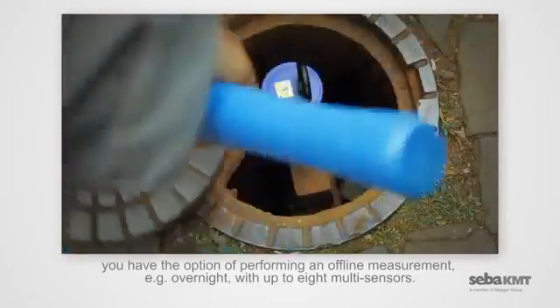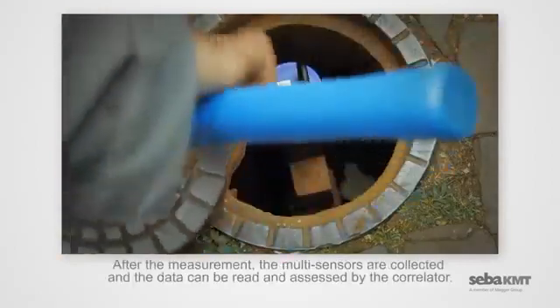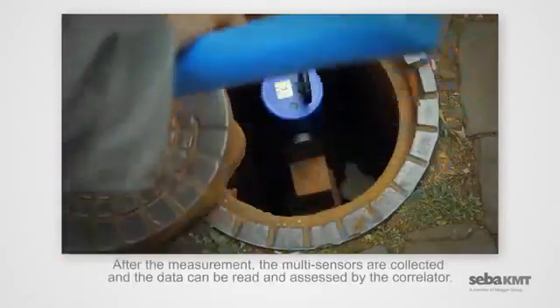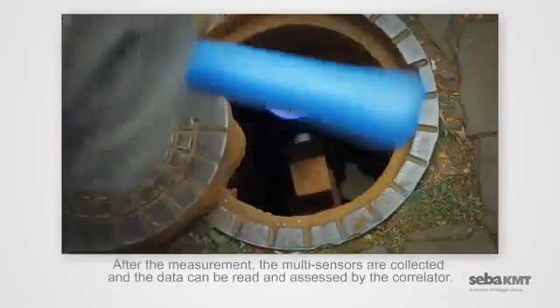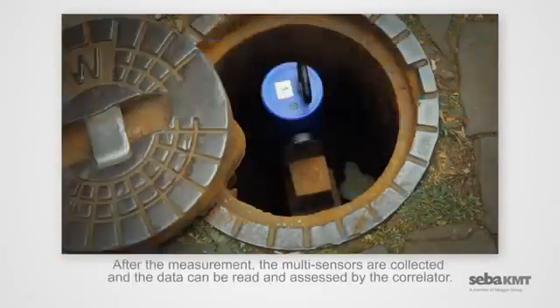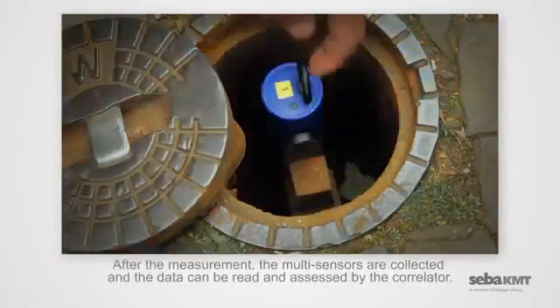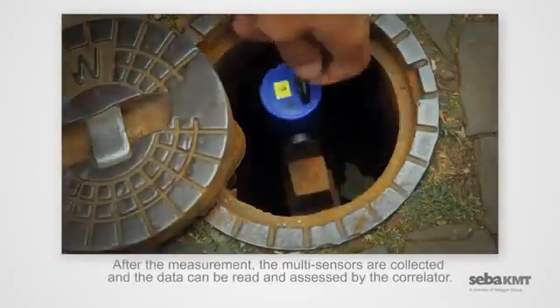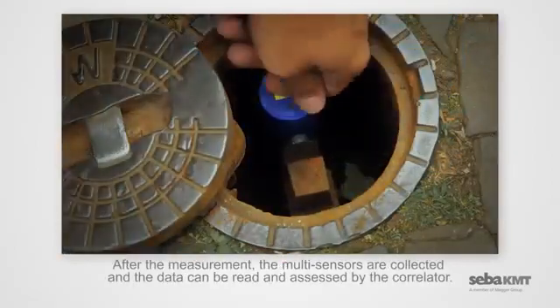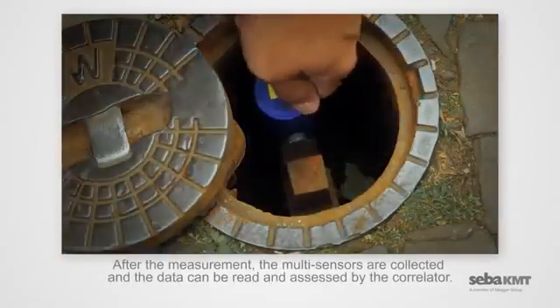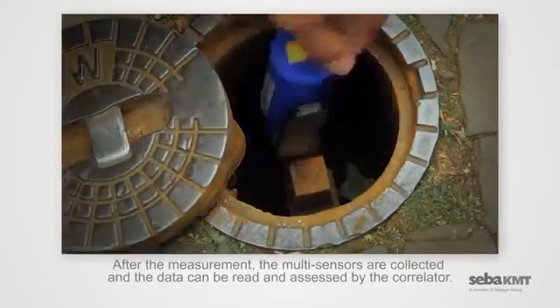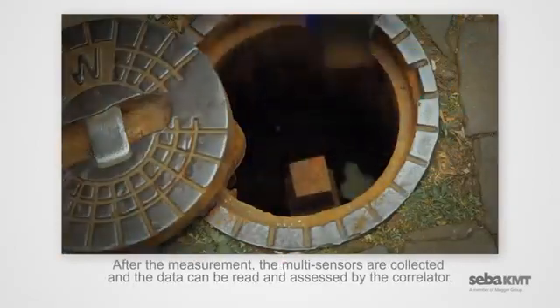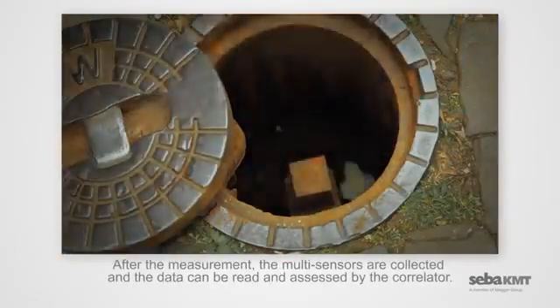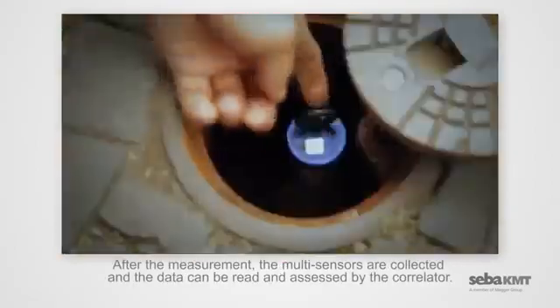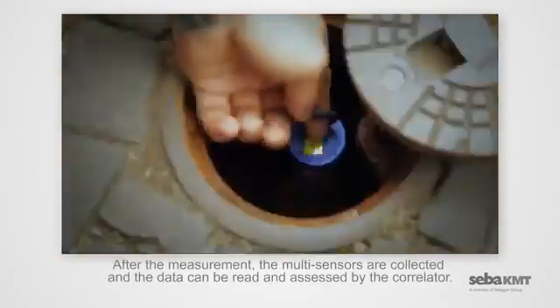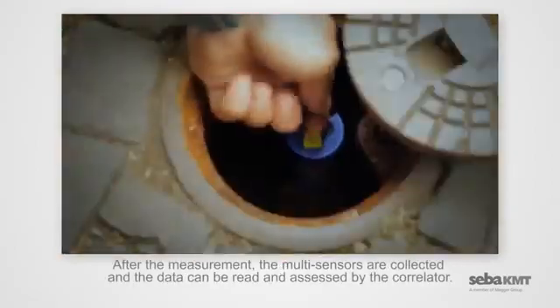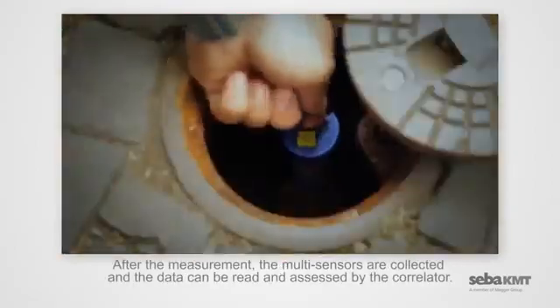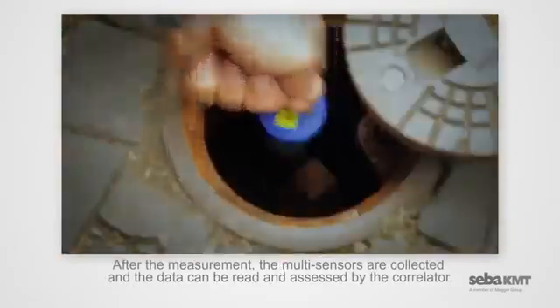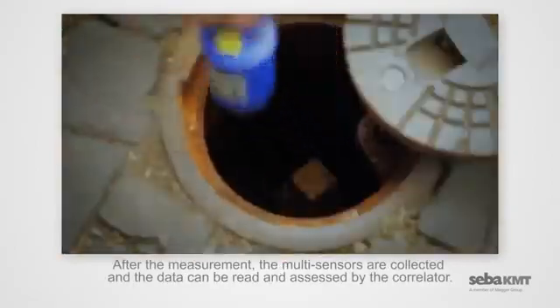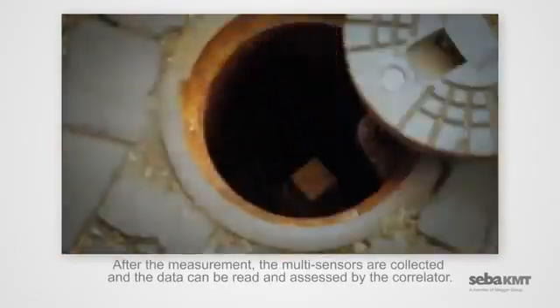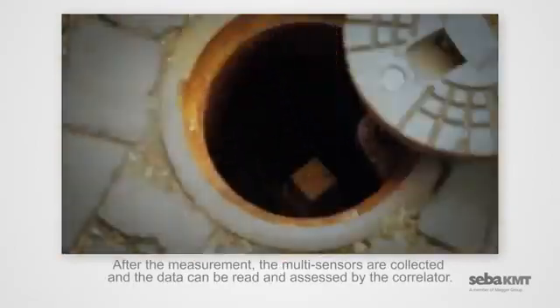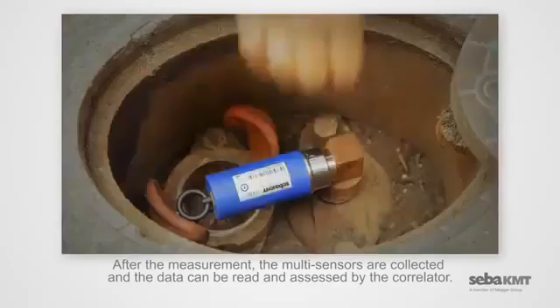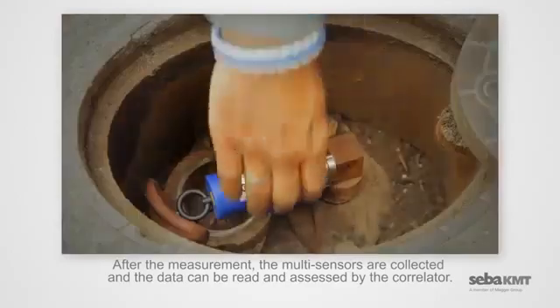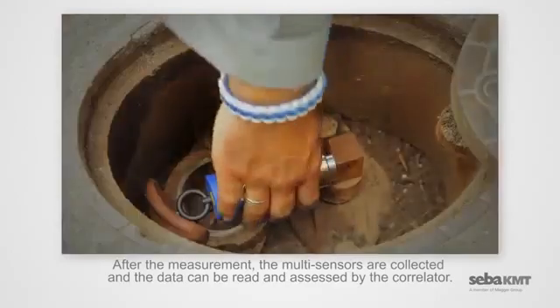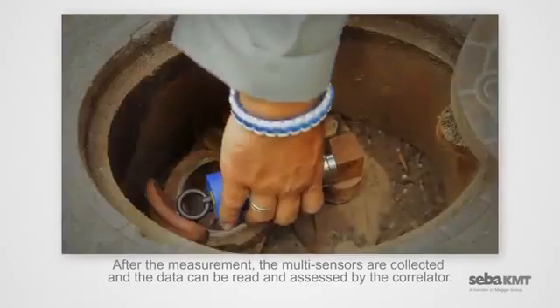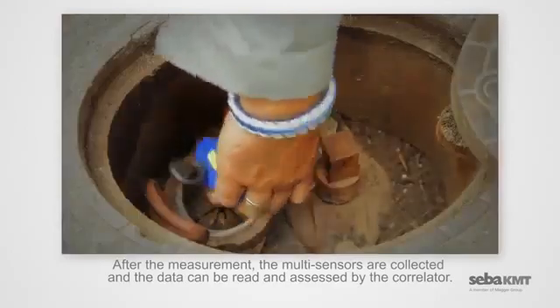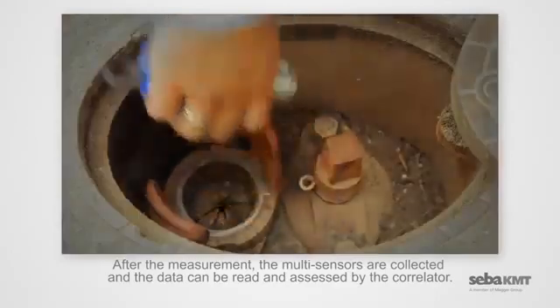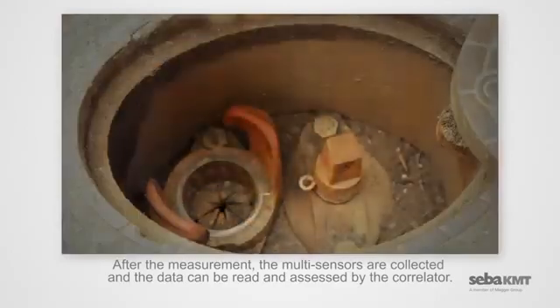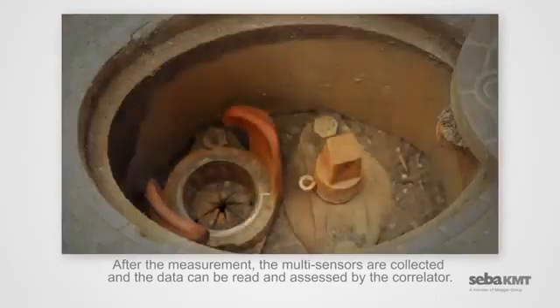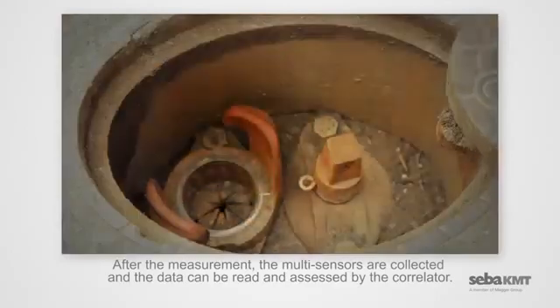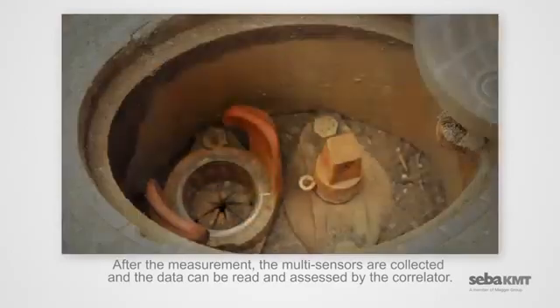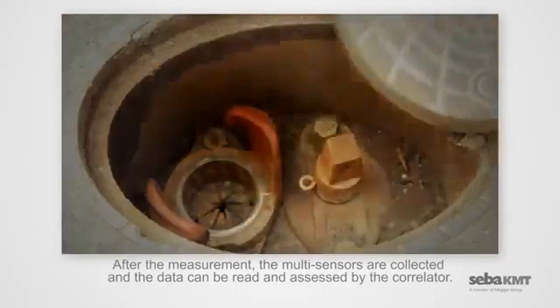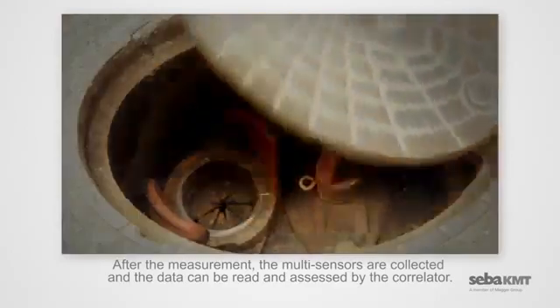After the measurement, the multi-sensors are collected, and the data can be read and assessed by the correlator.